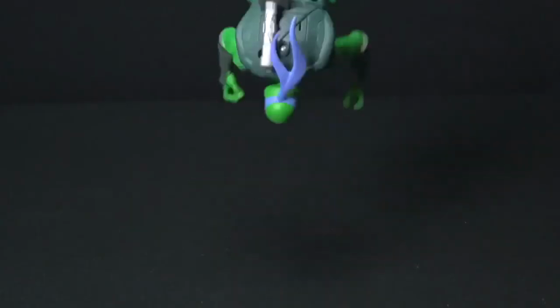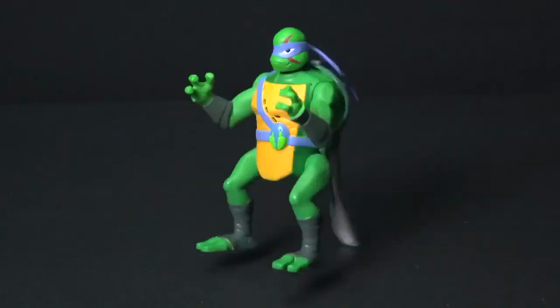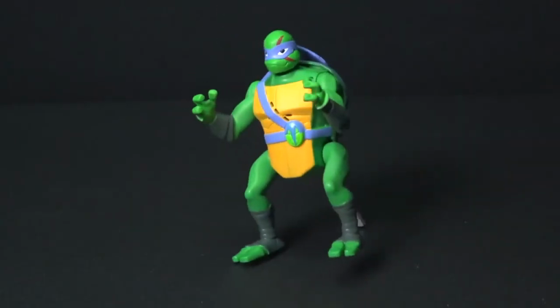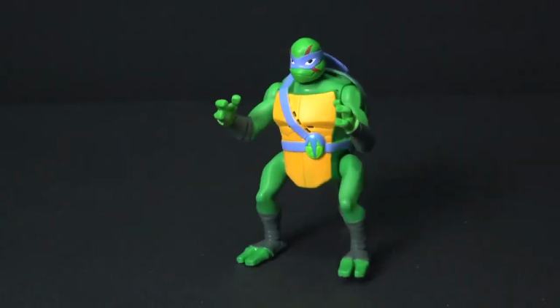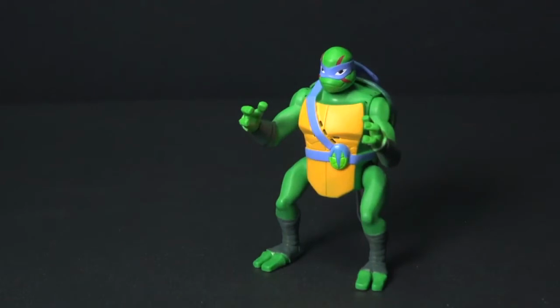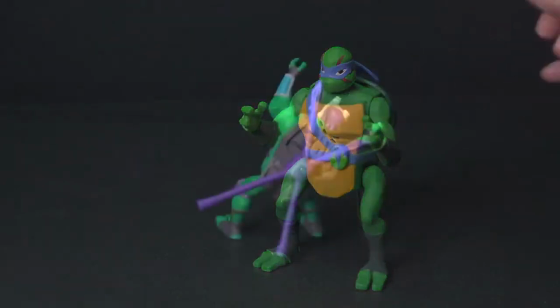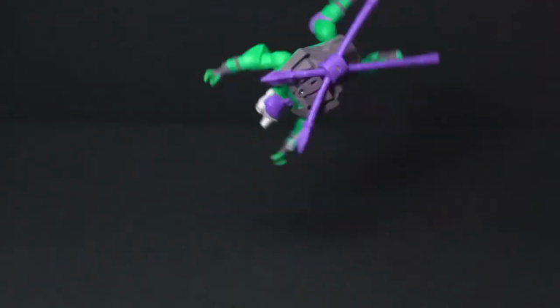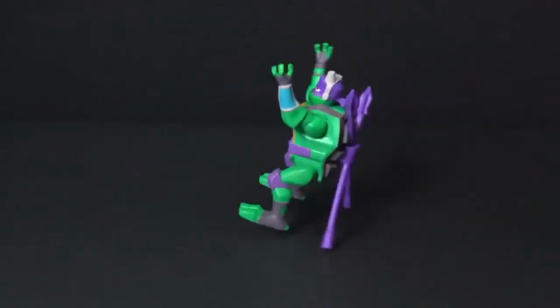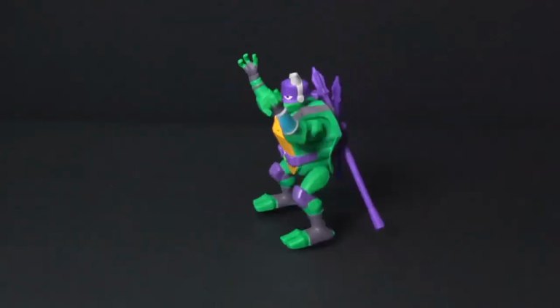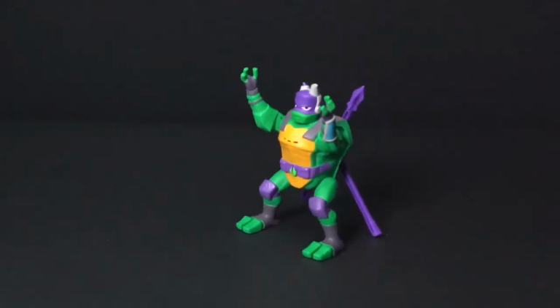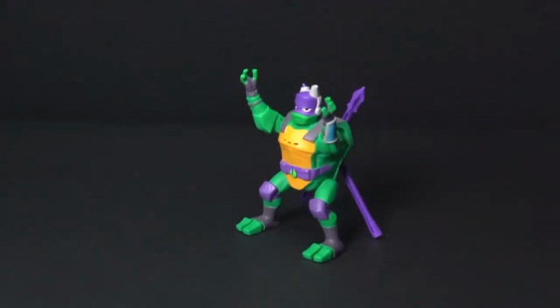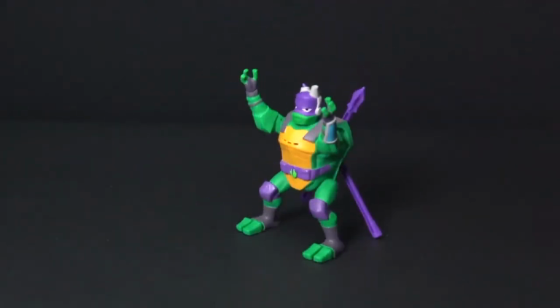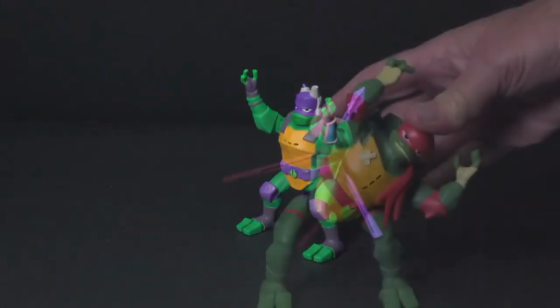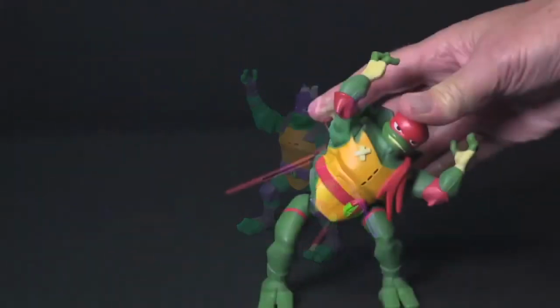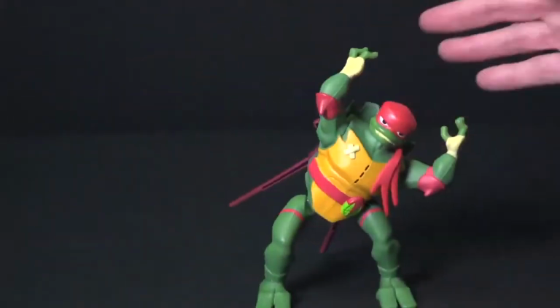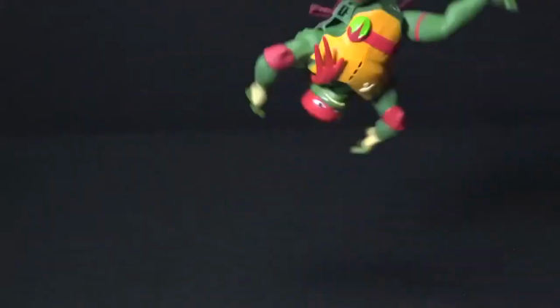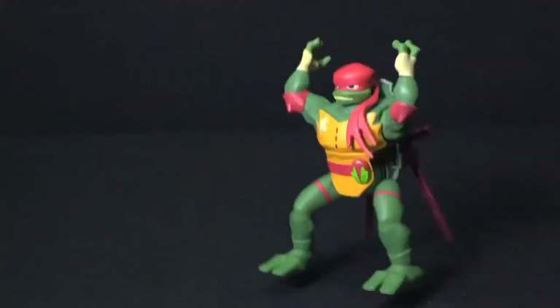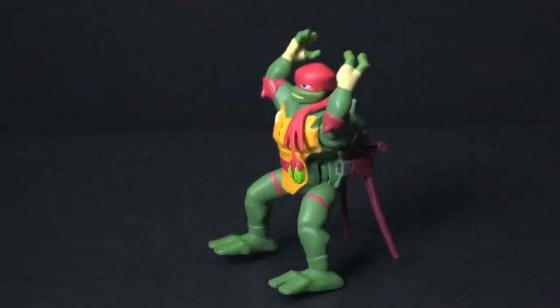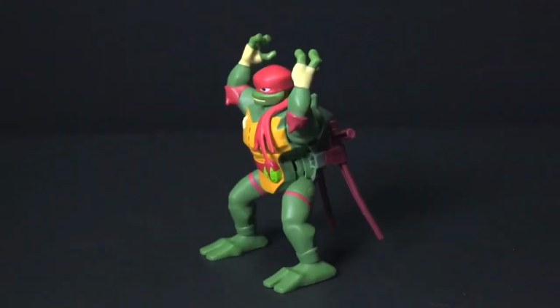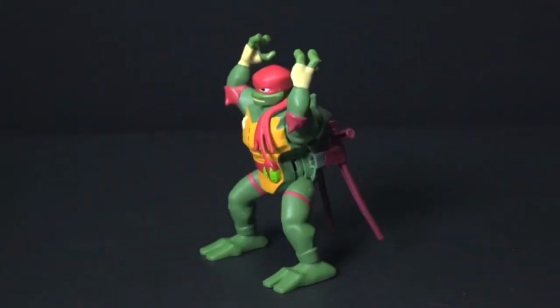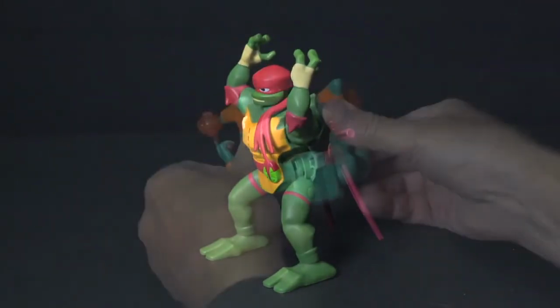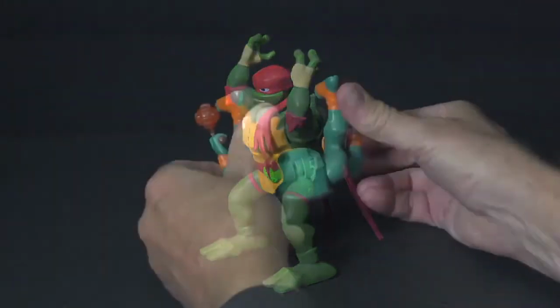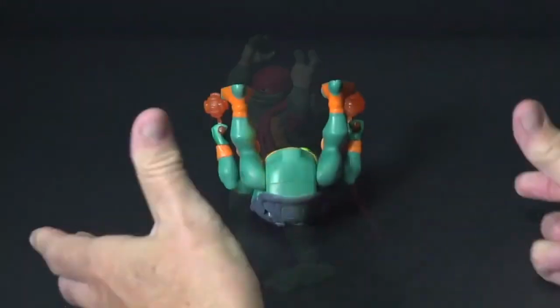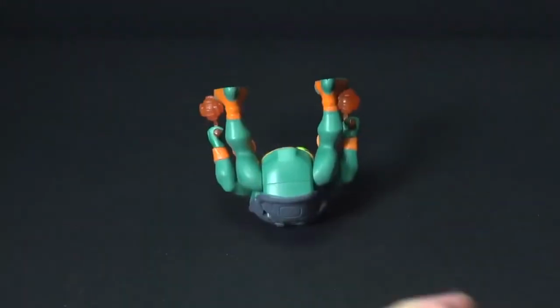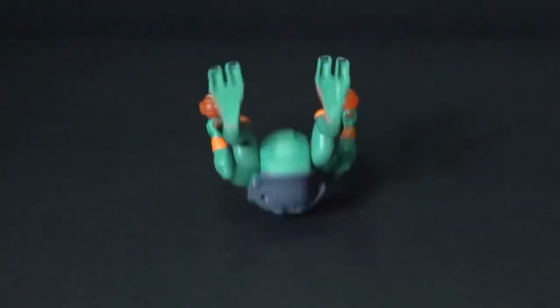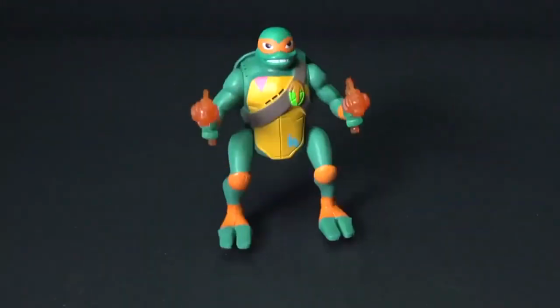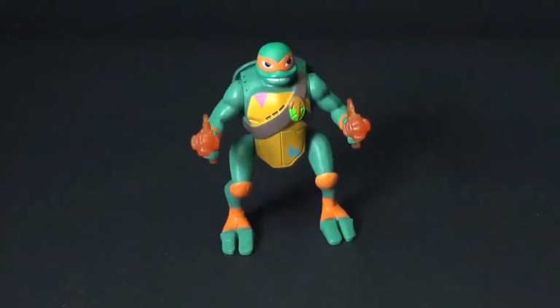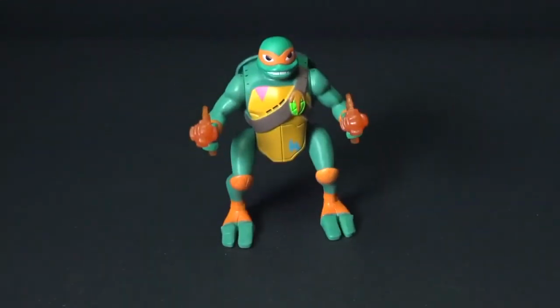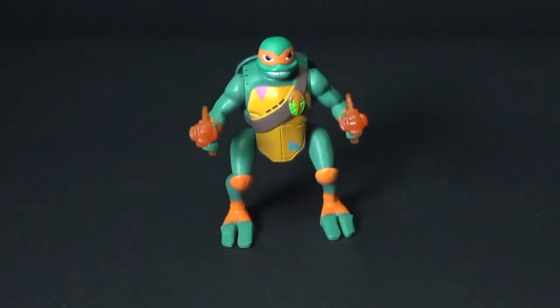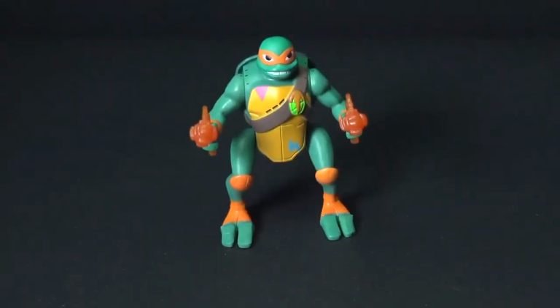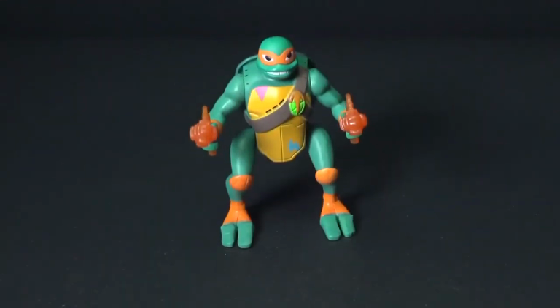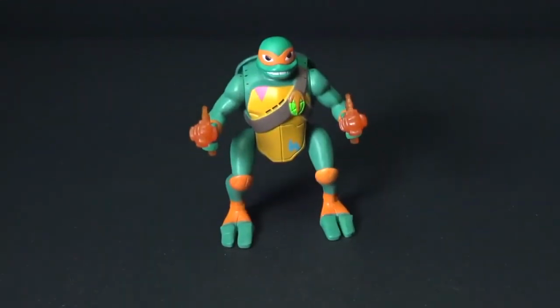The Ninja Attack Turtles — collect them all!